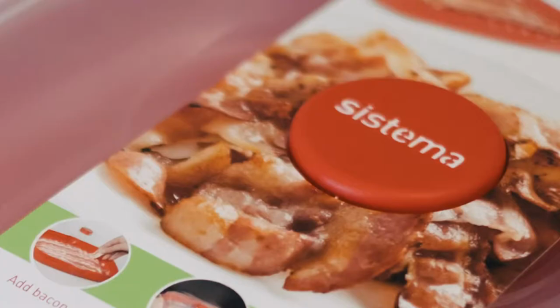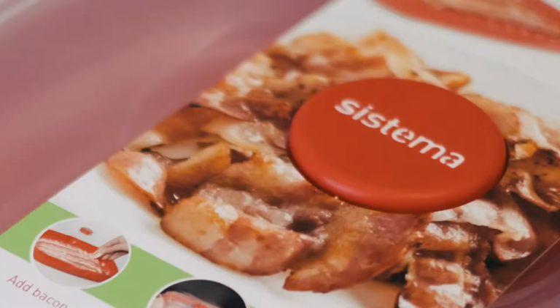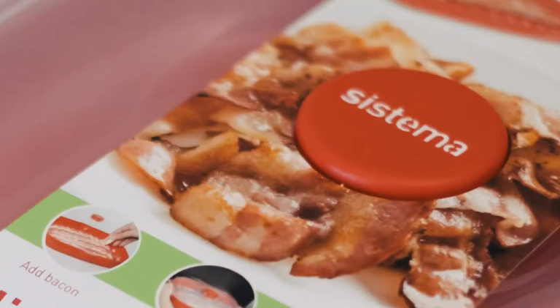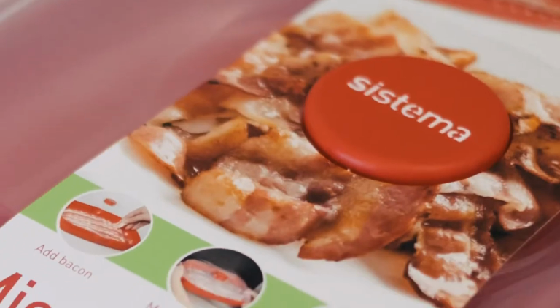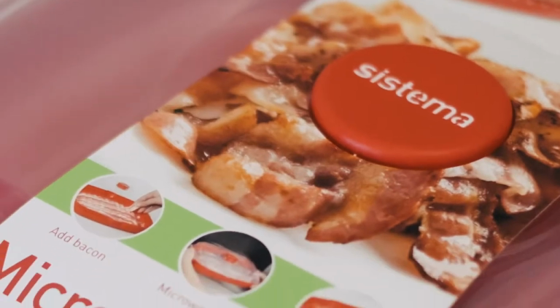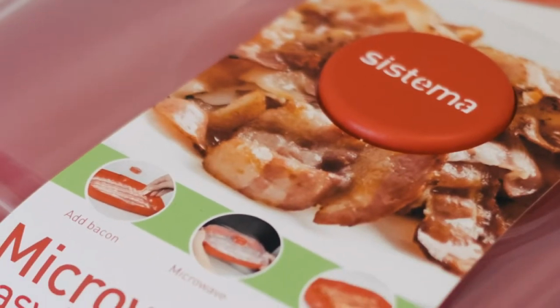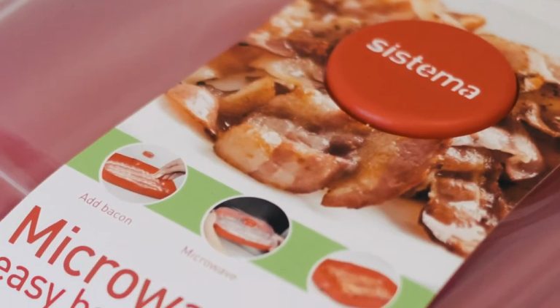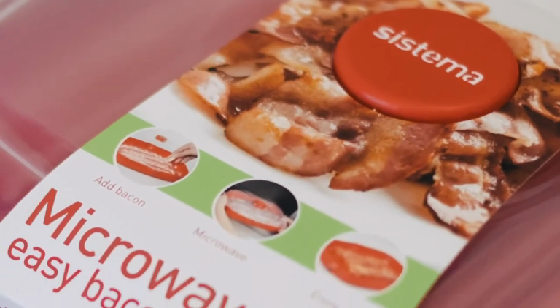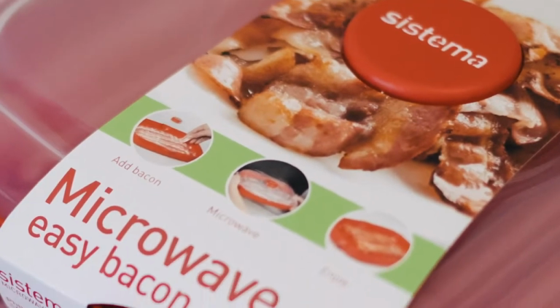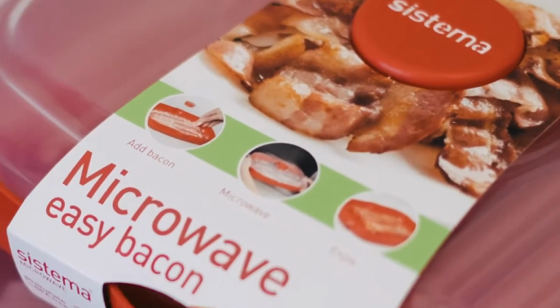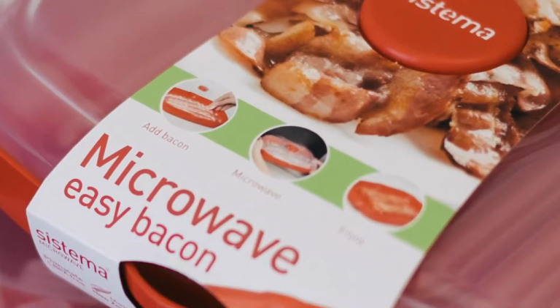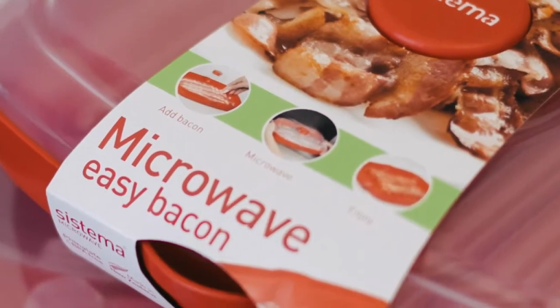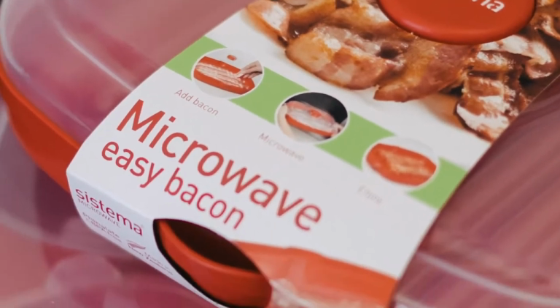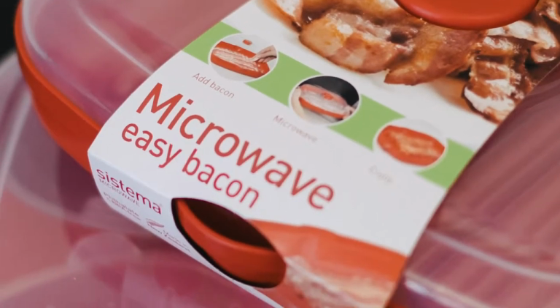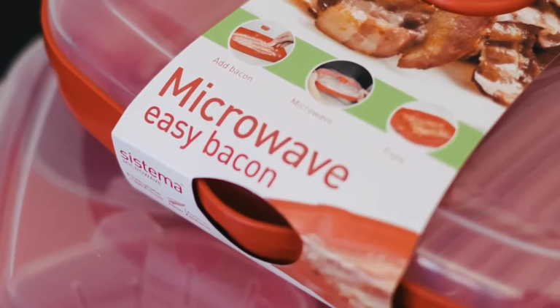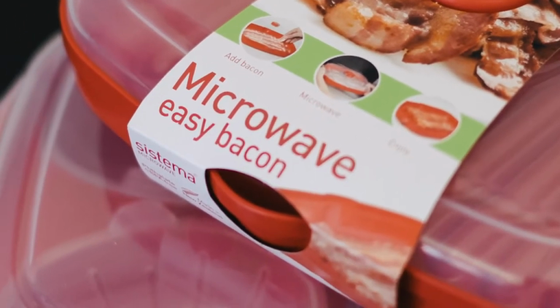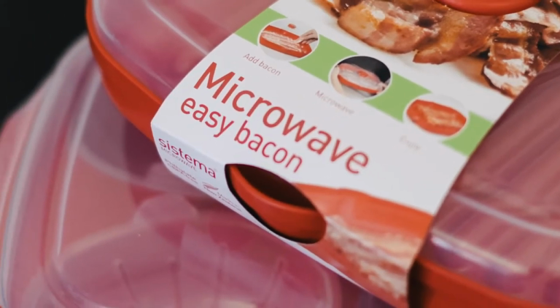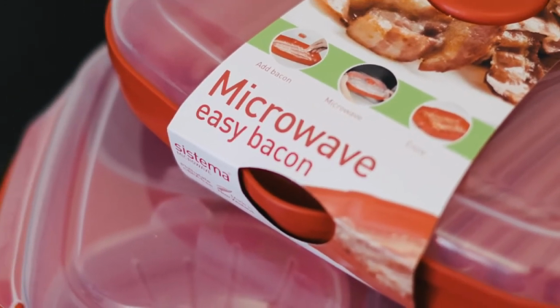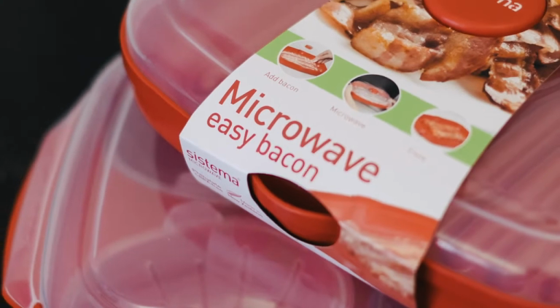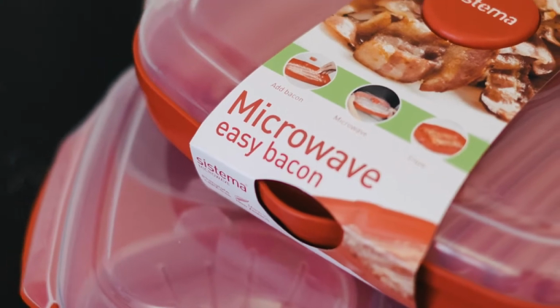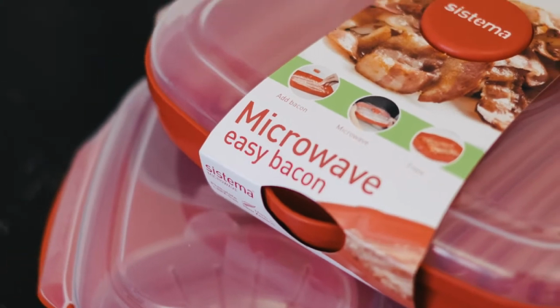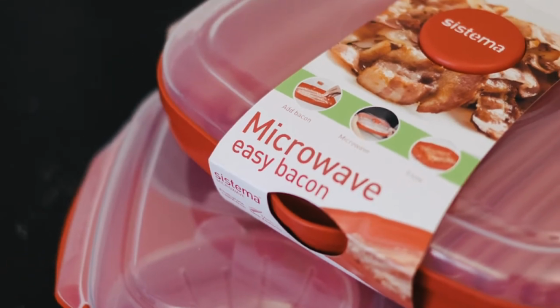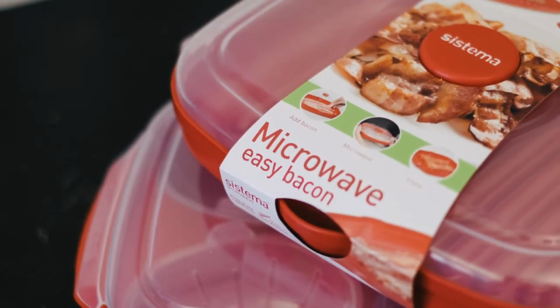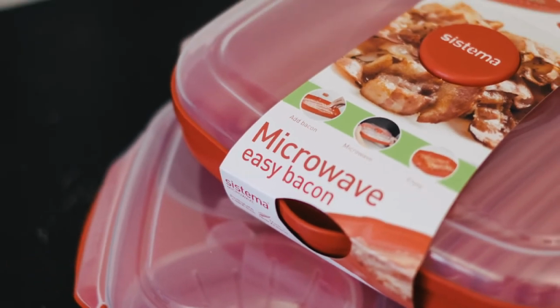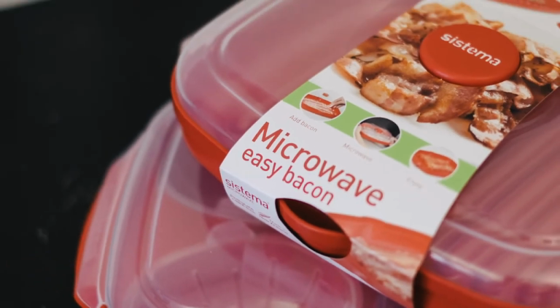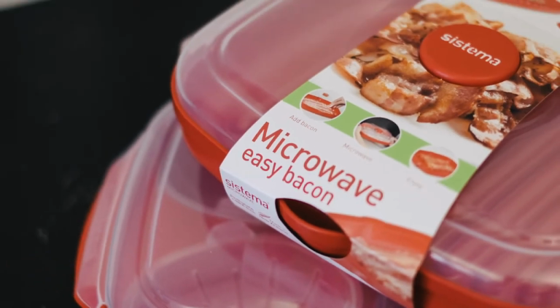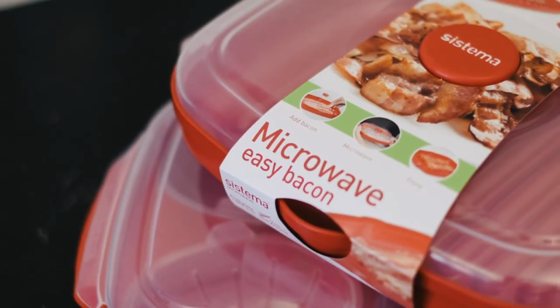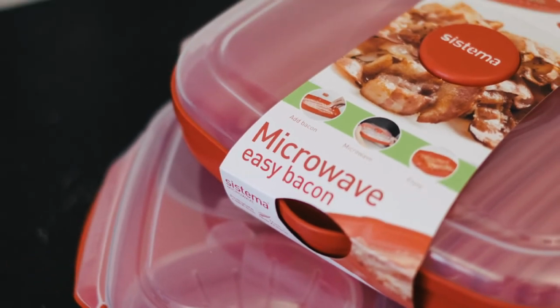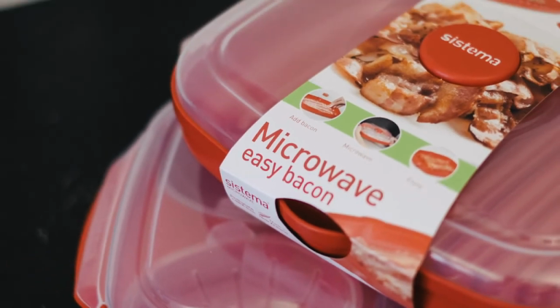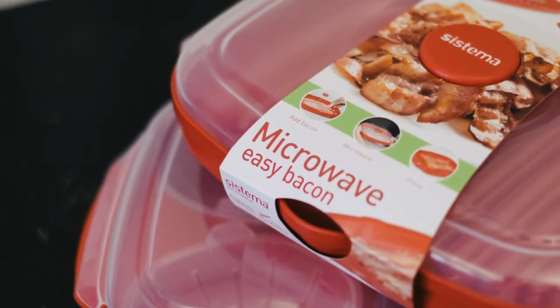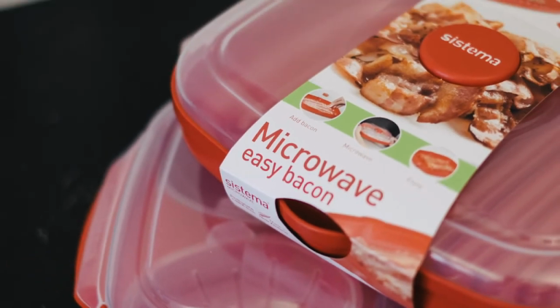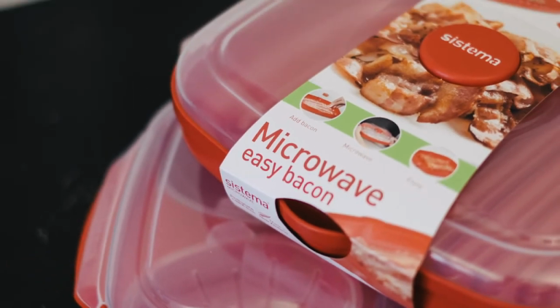This little BPA-free container is made for bacon and bacon substitutes — no blackened trays or pans in sight.